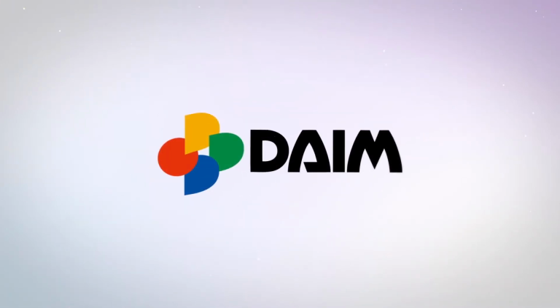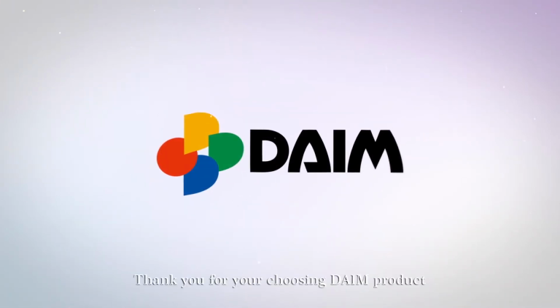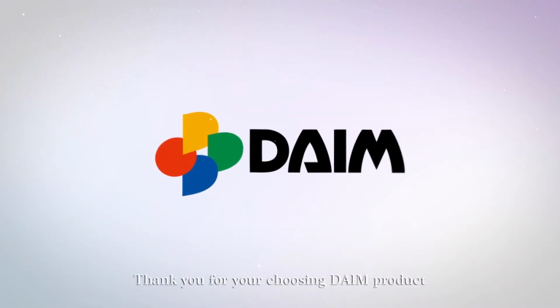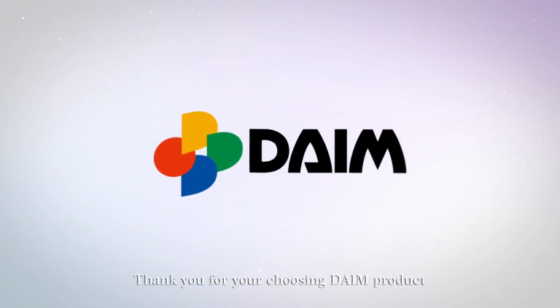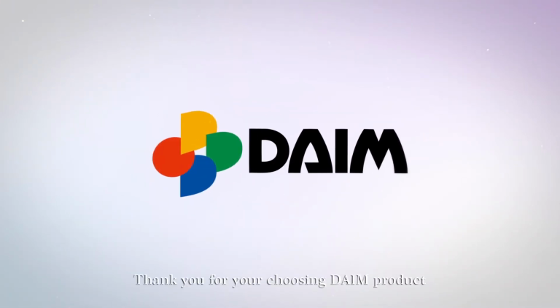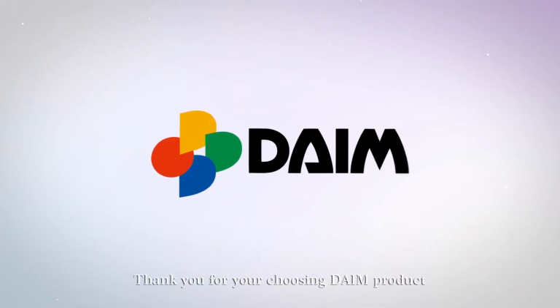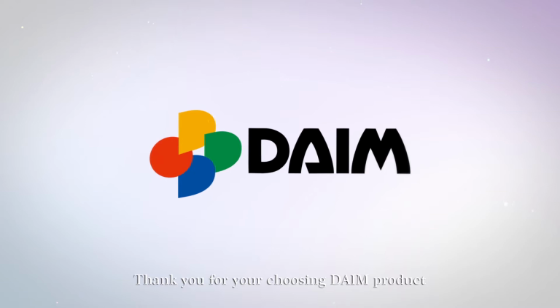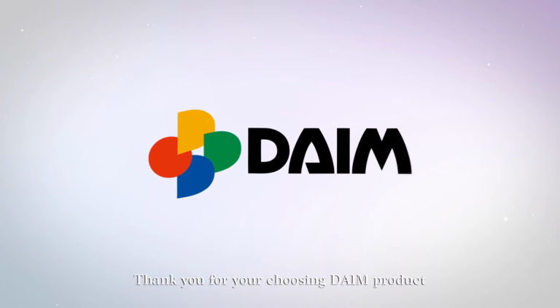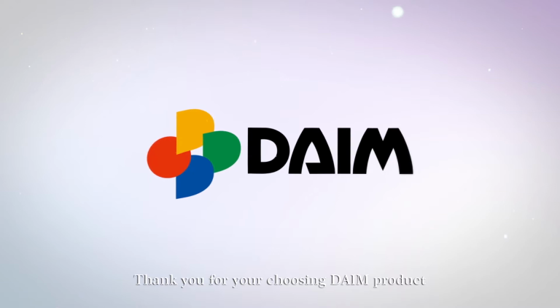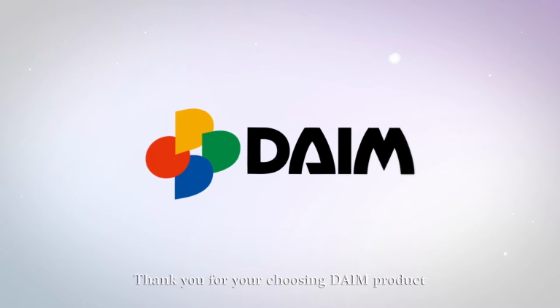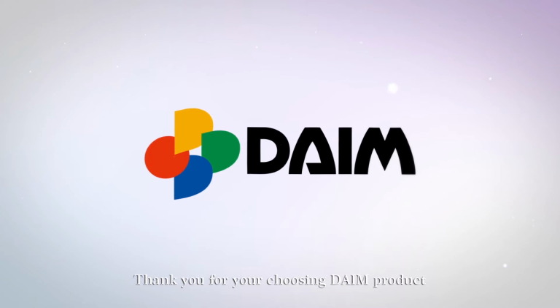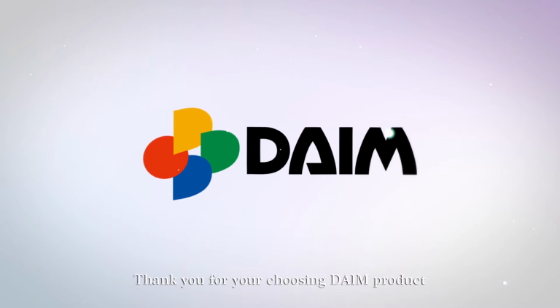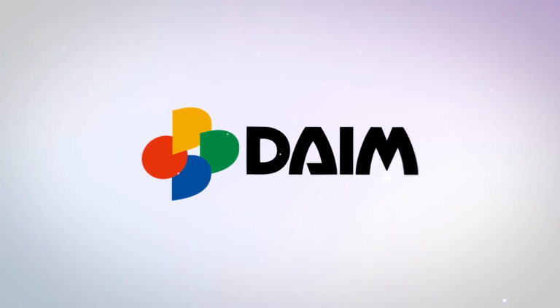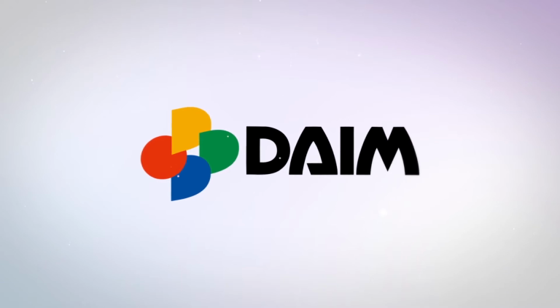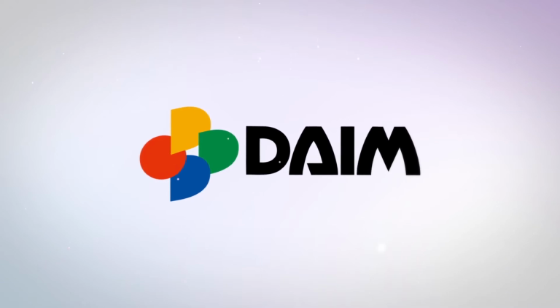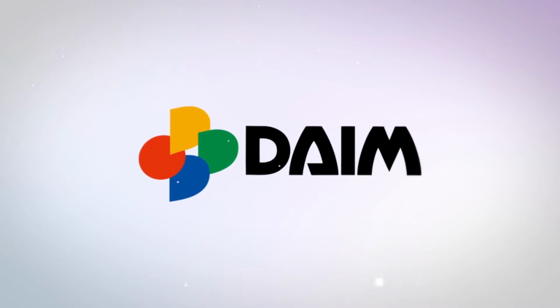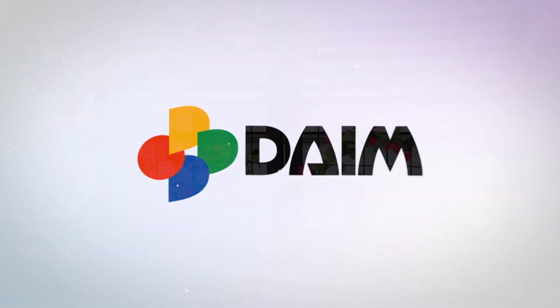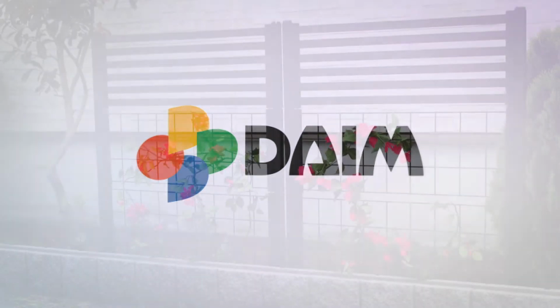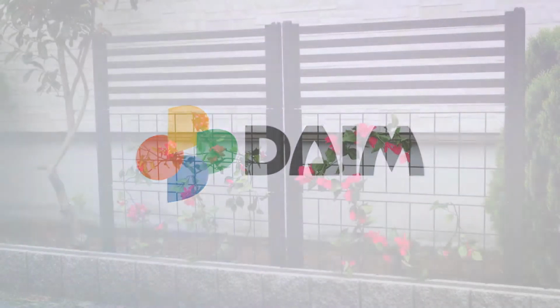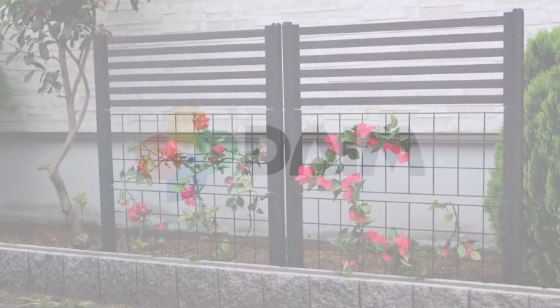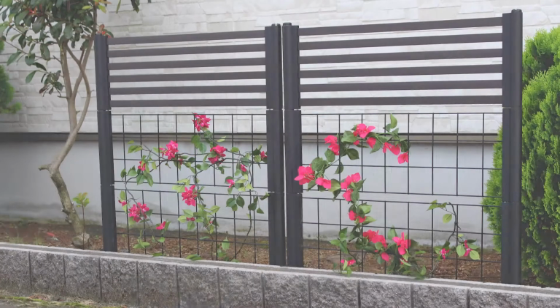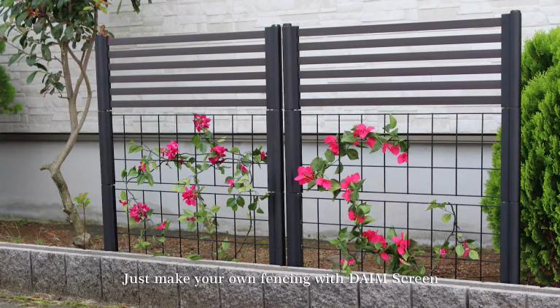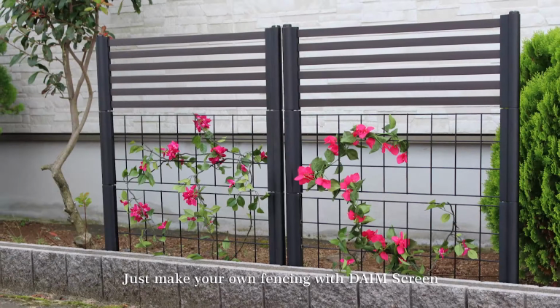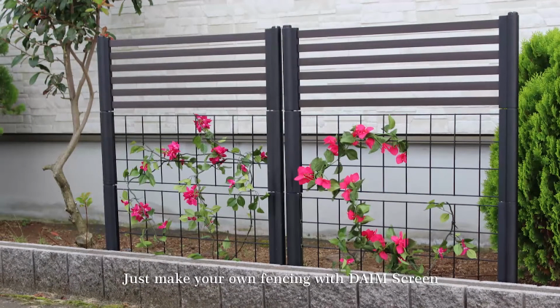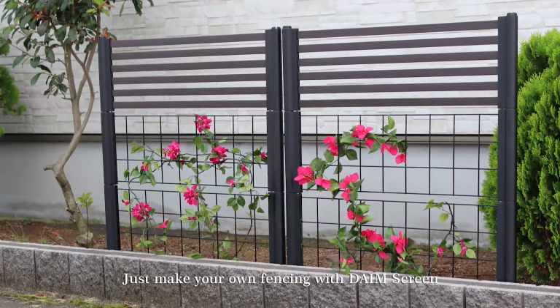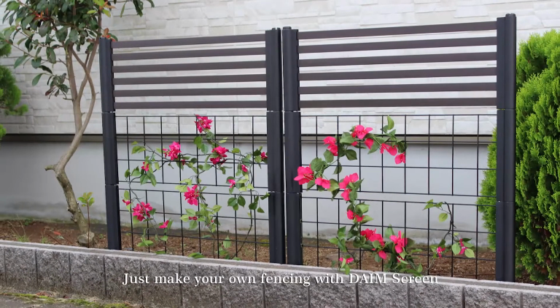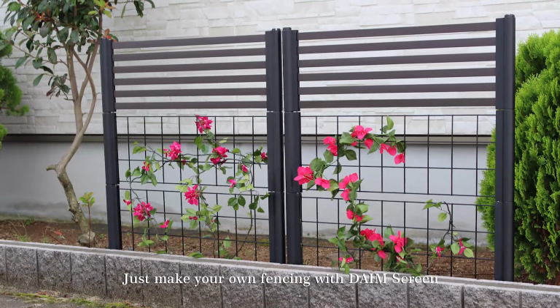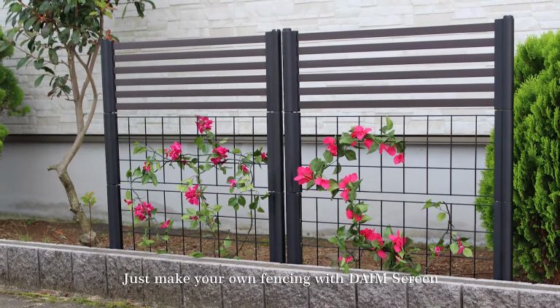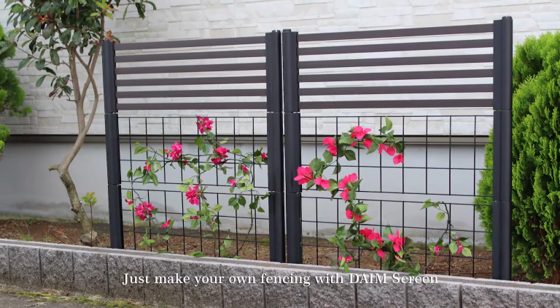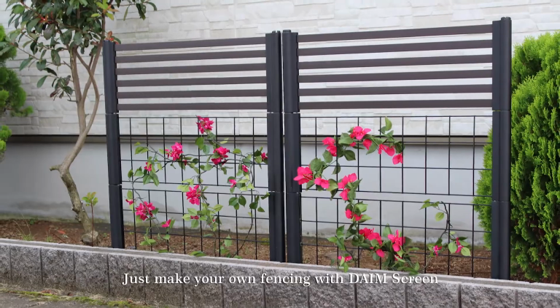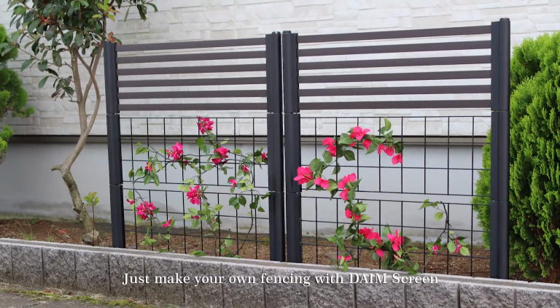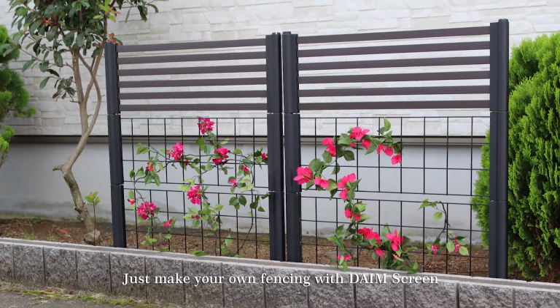Thank you for choosing DEMP product. Just make your own fencing with DEMP screen.